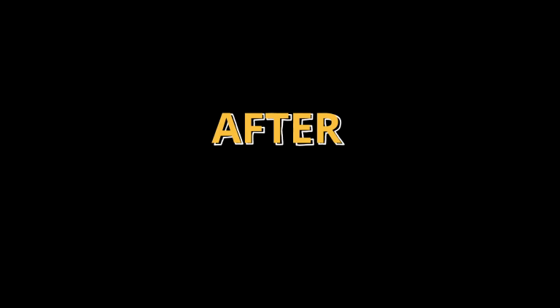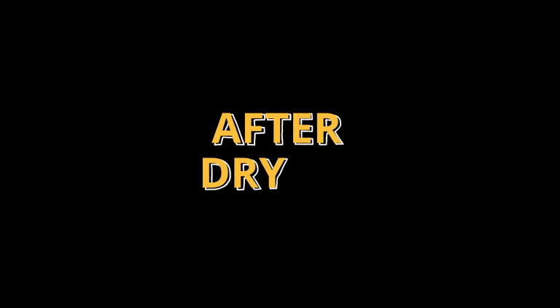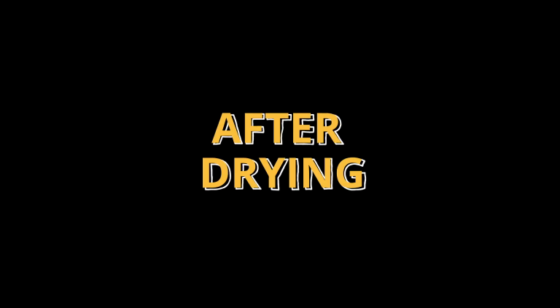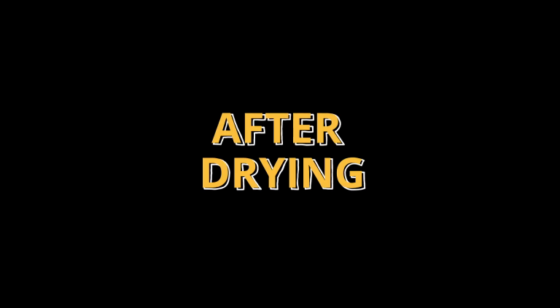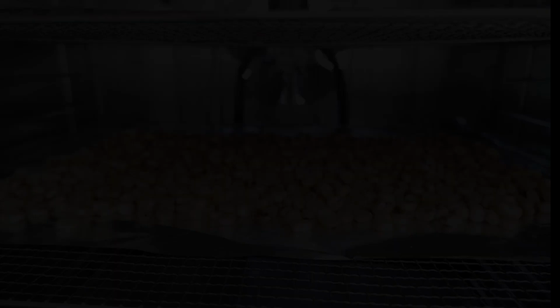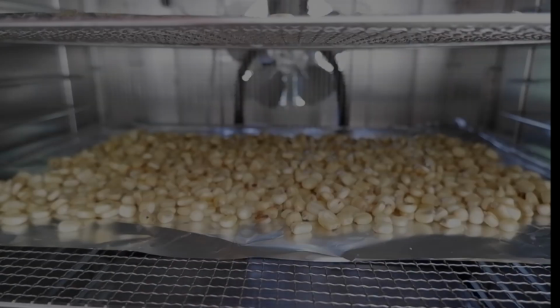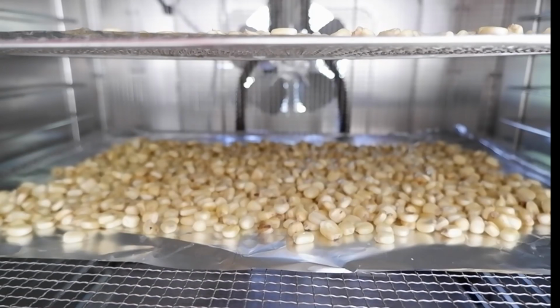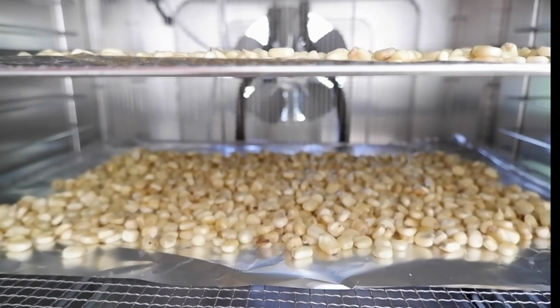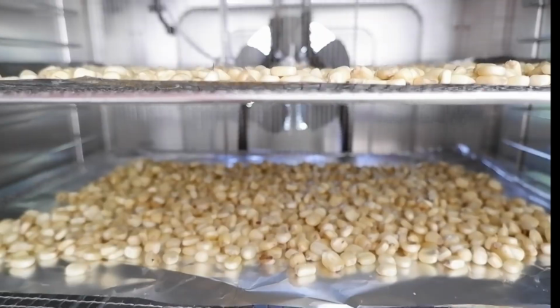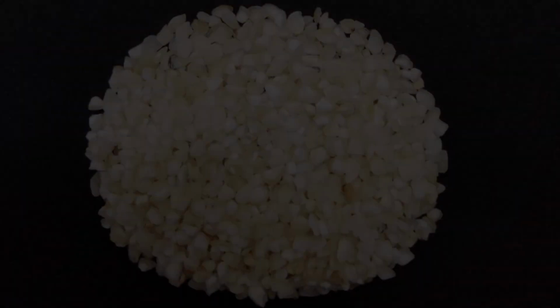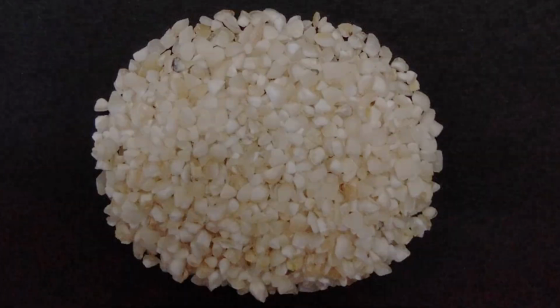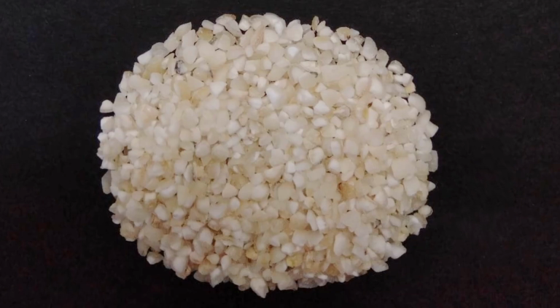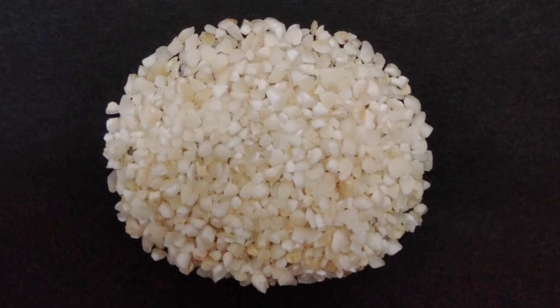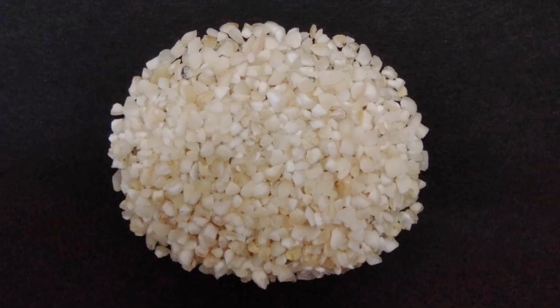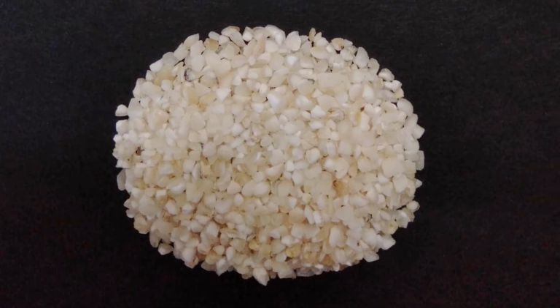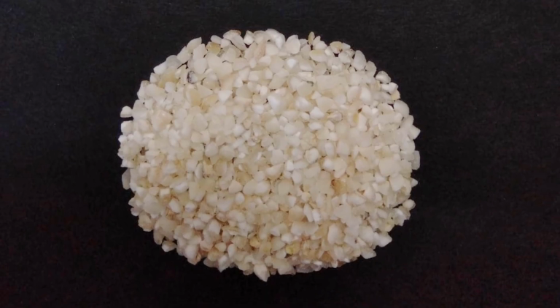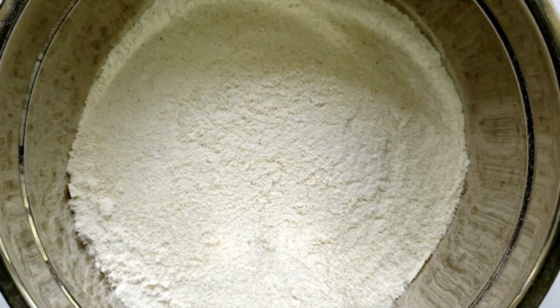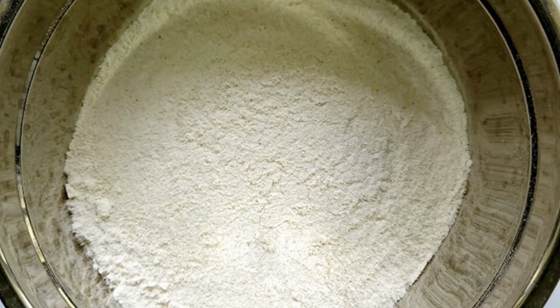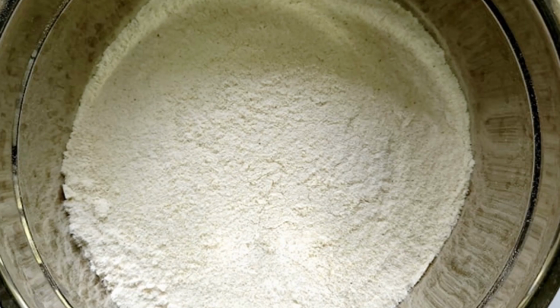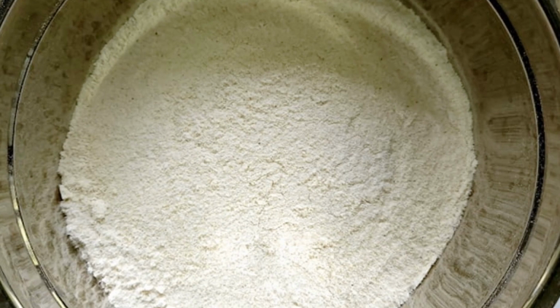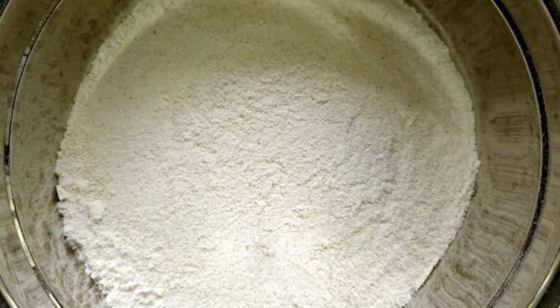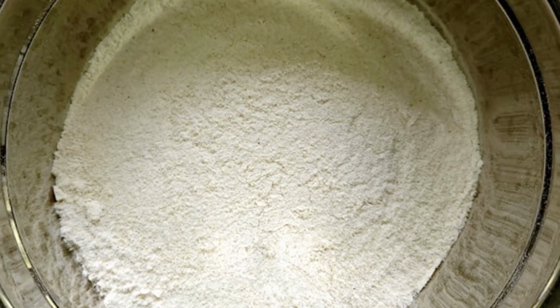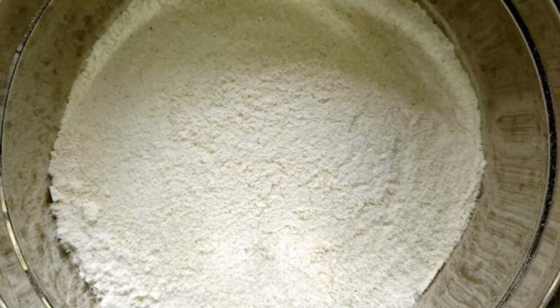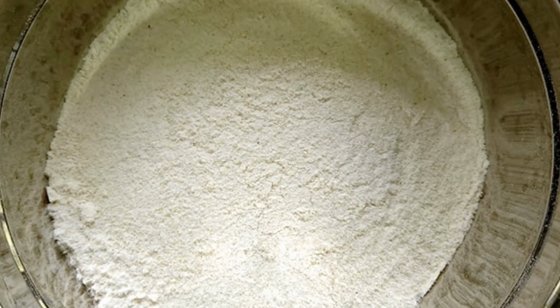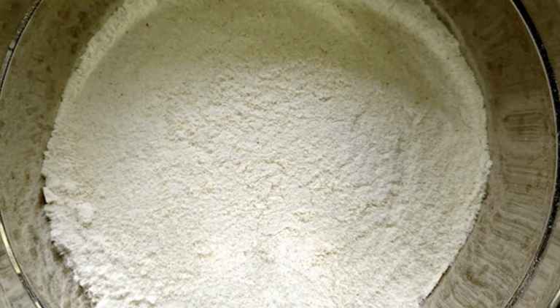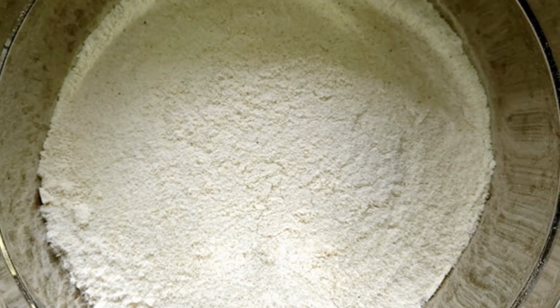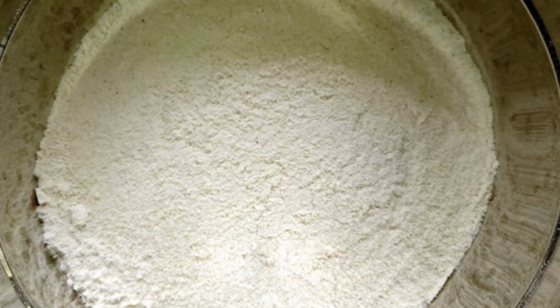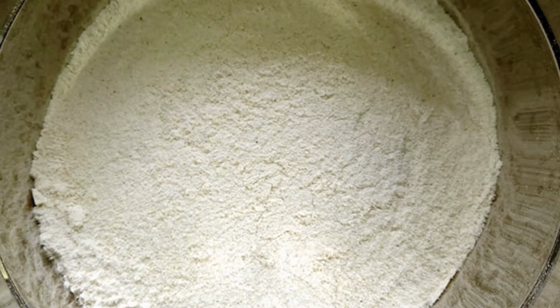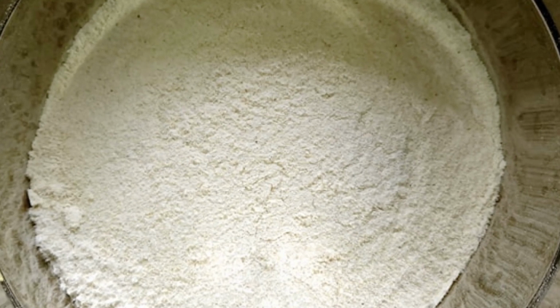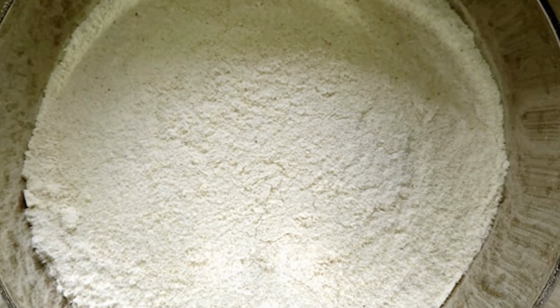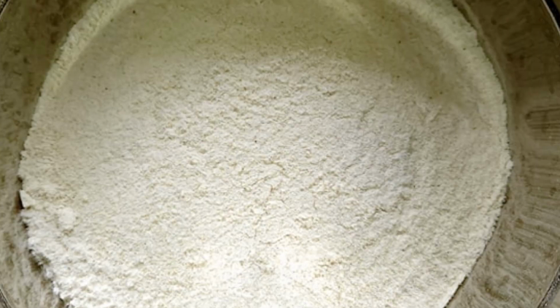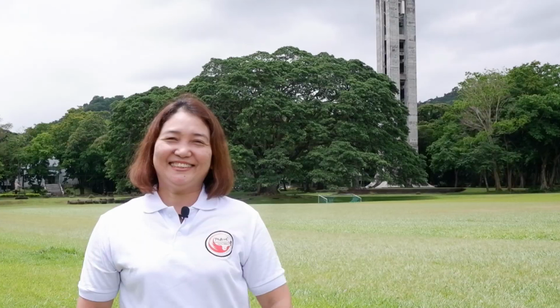After drying, you can either mill the kernels into corn grits or grind them into flour, depending on what you prefer.